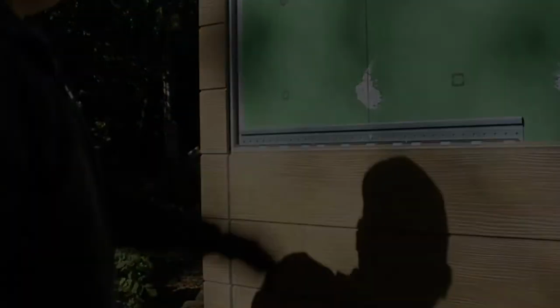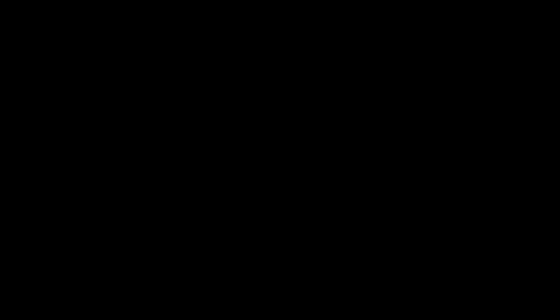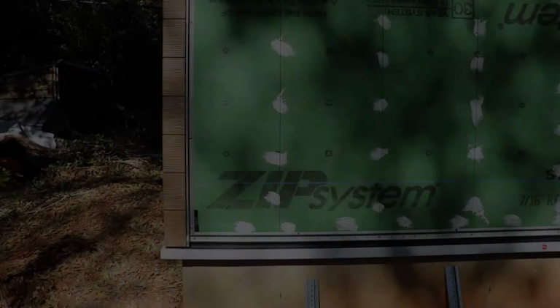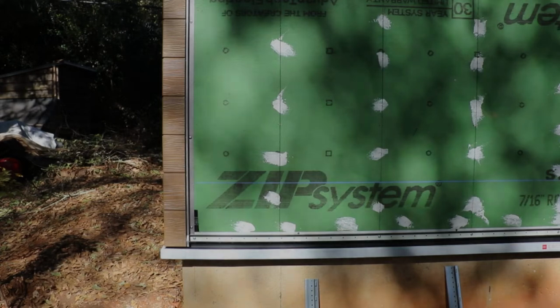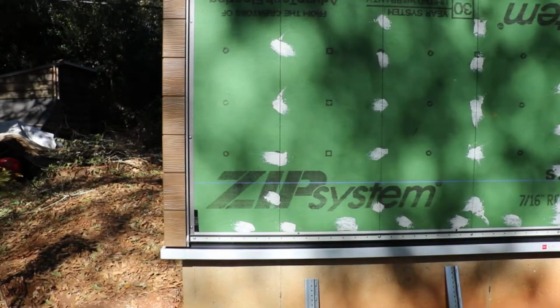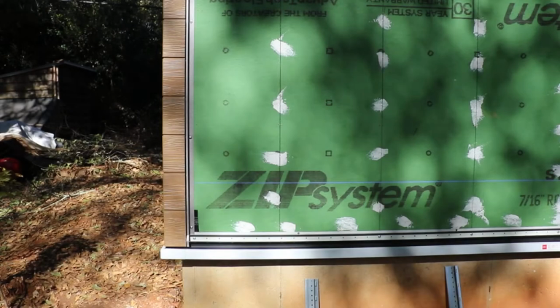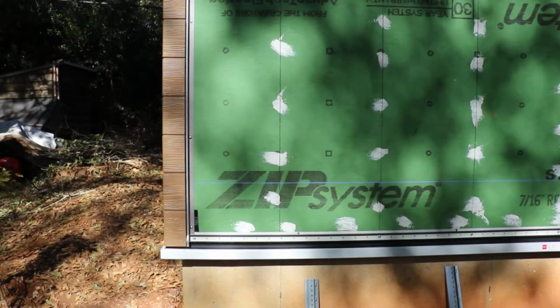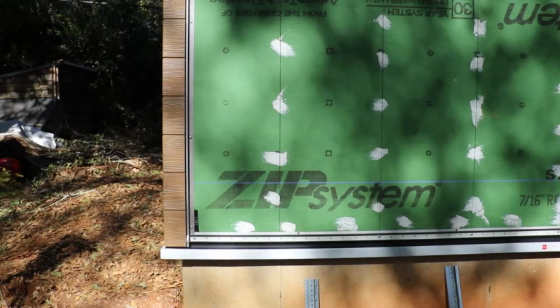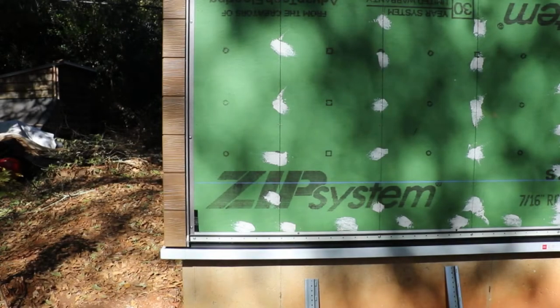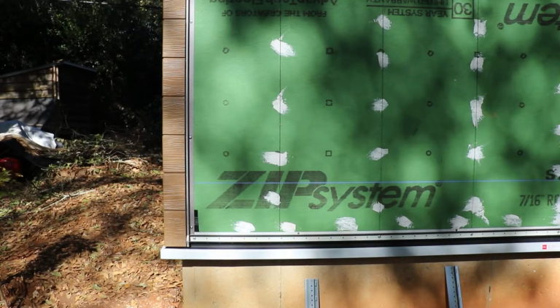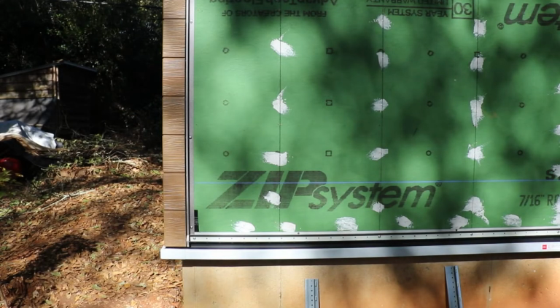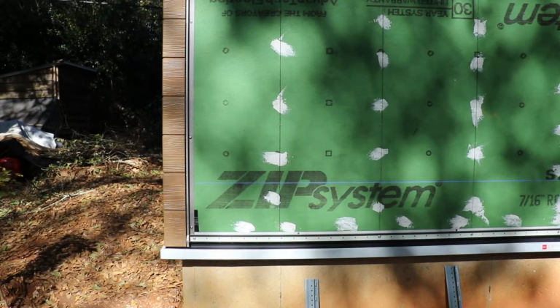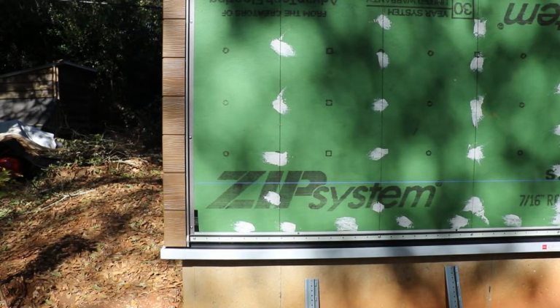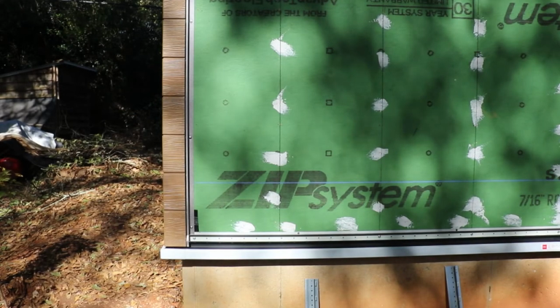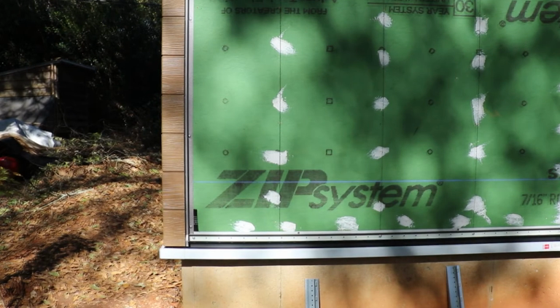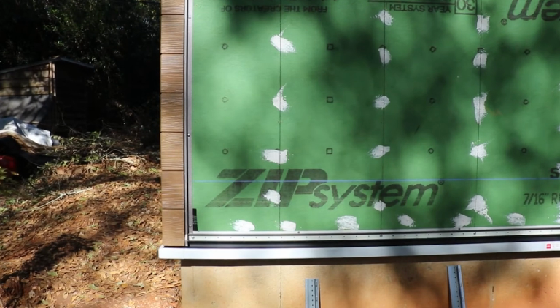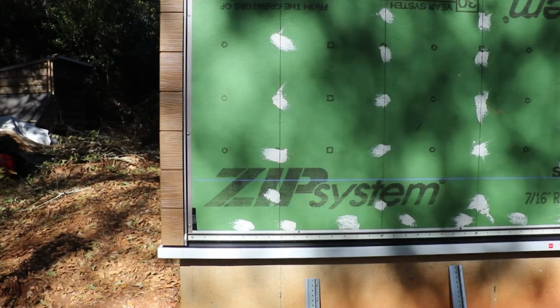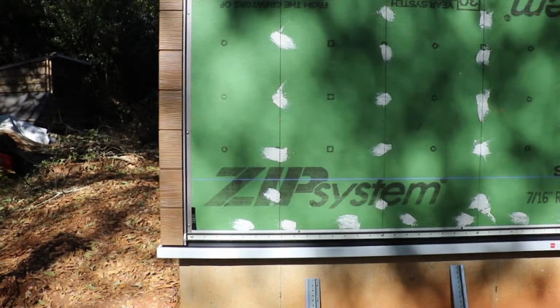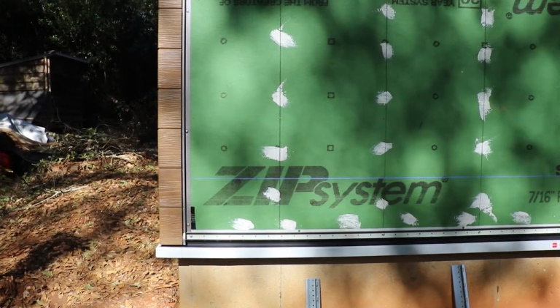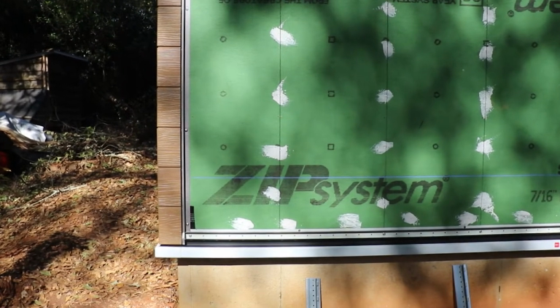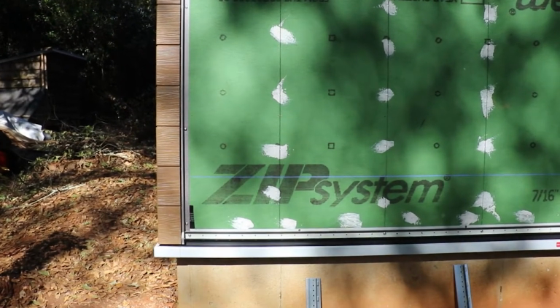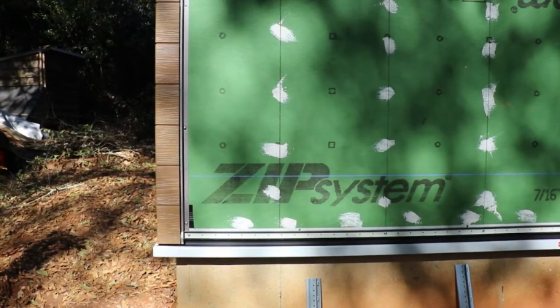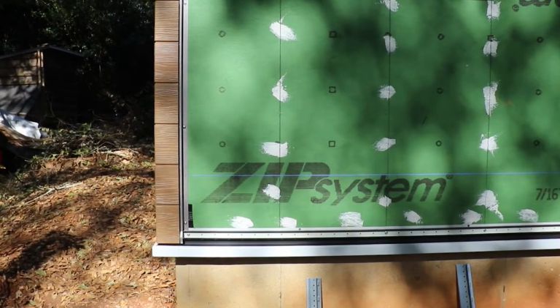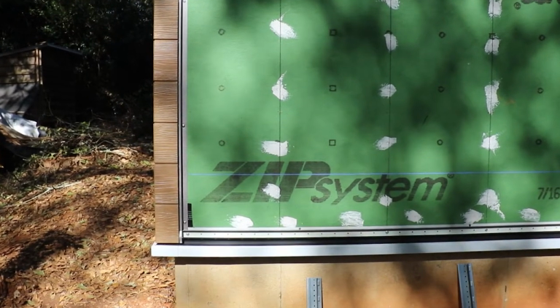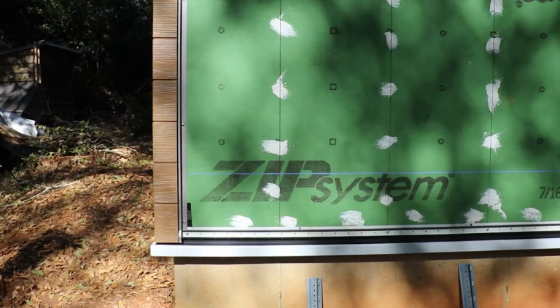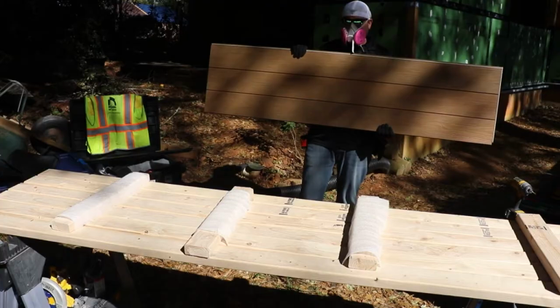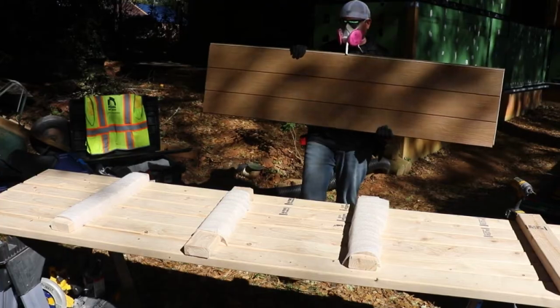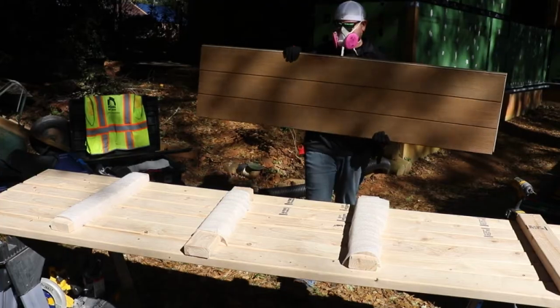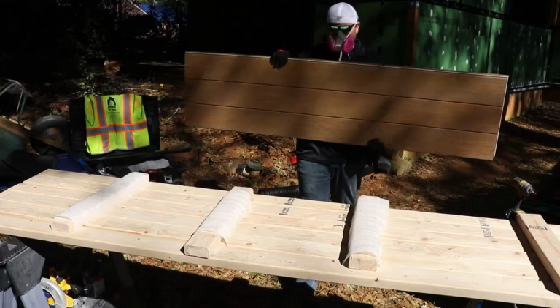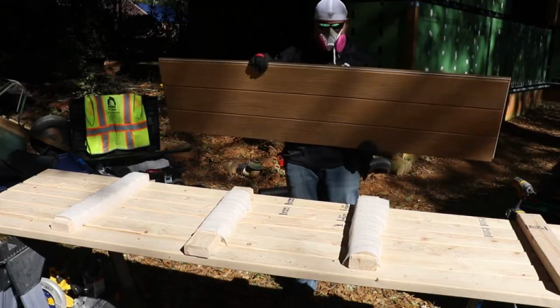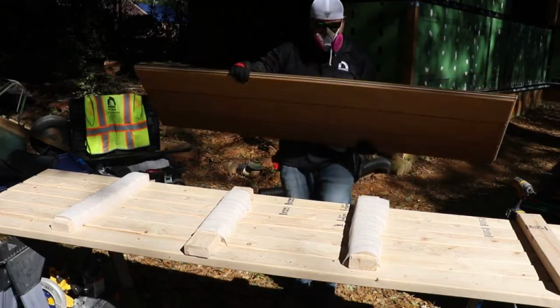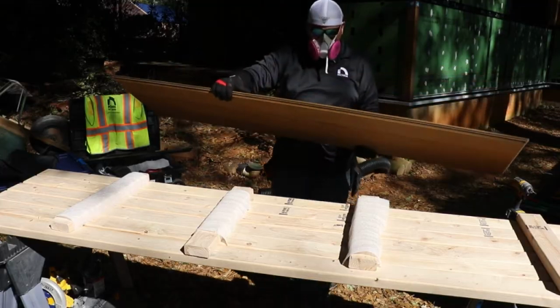With your starter flashing, starter track, and outside corners already in place, you can begin your first course of panels.